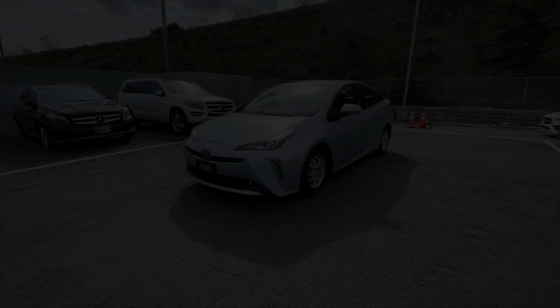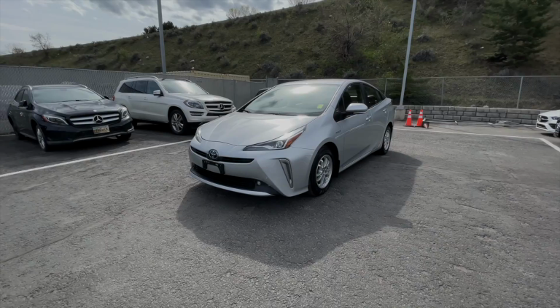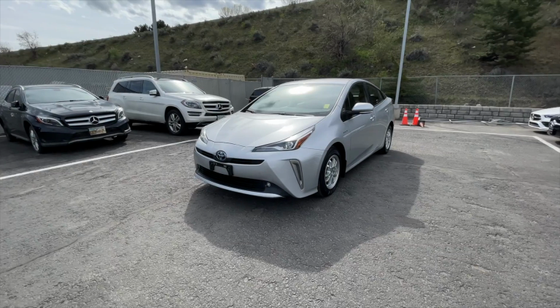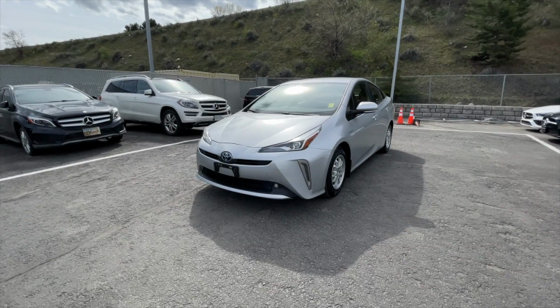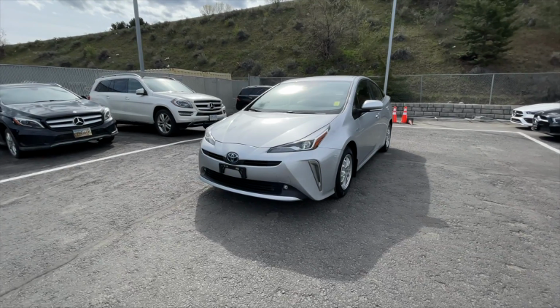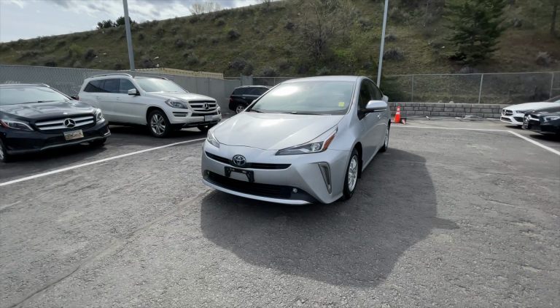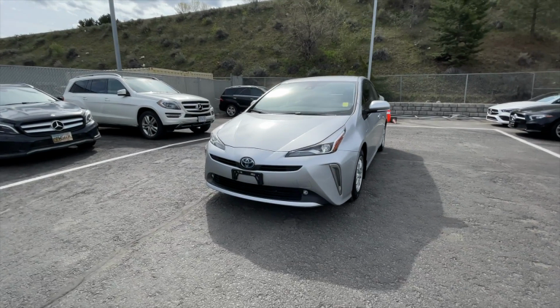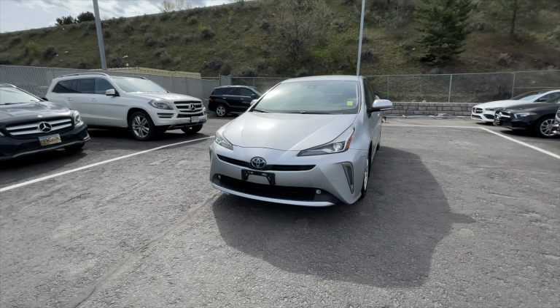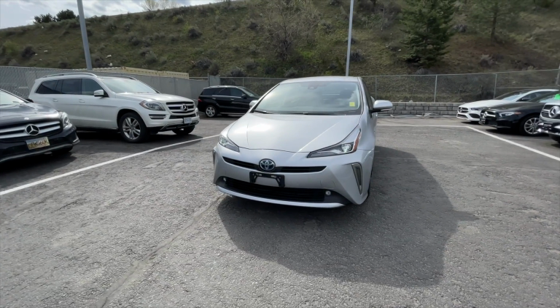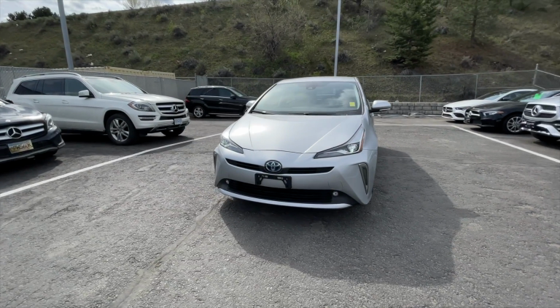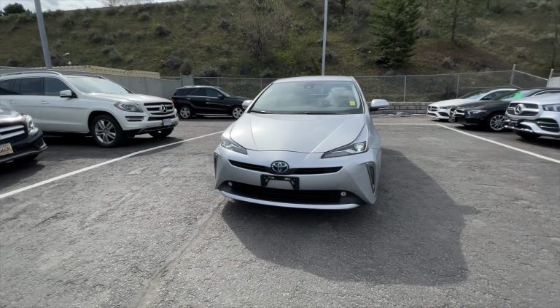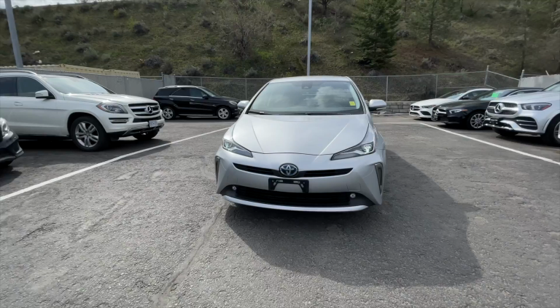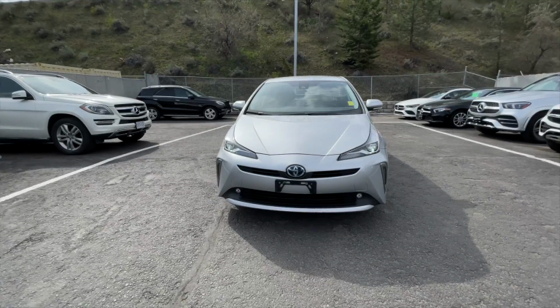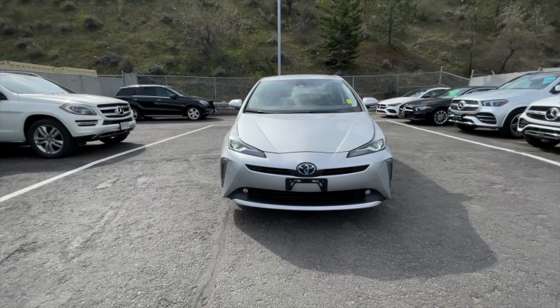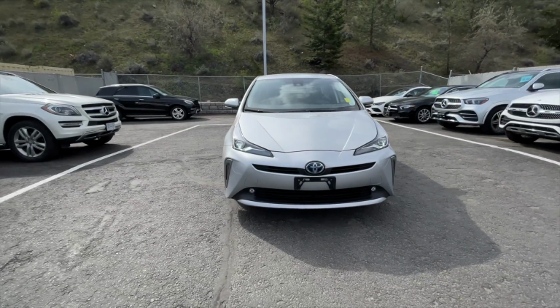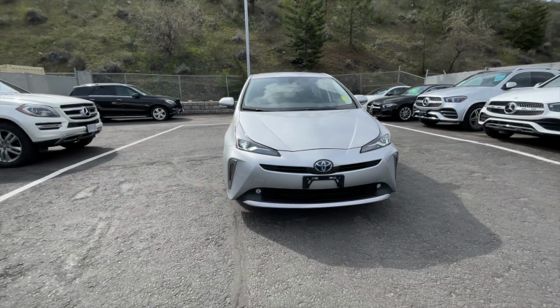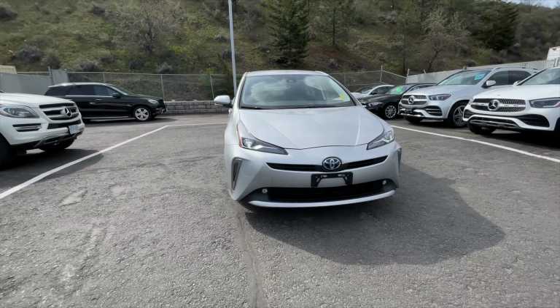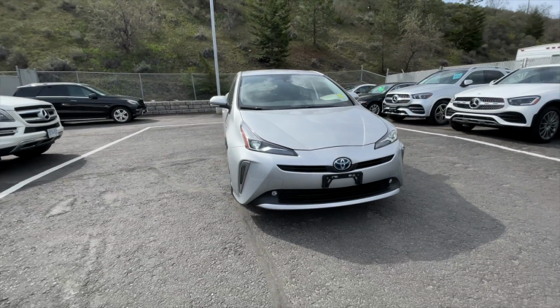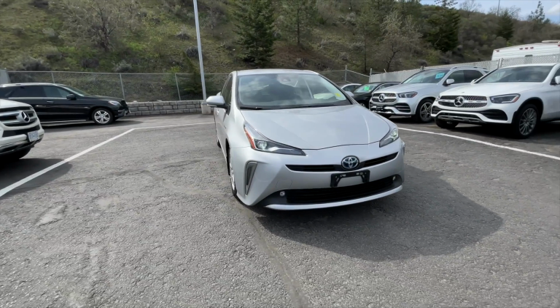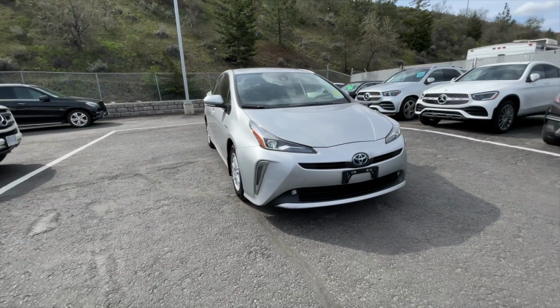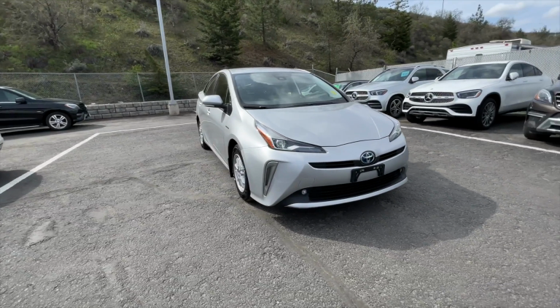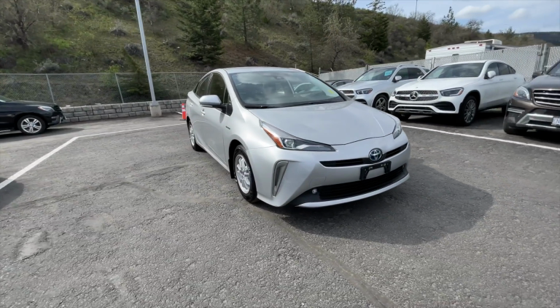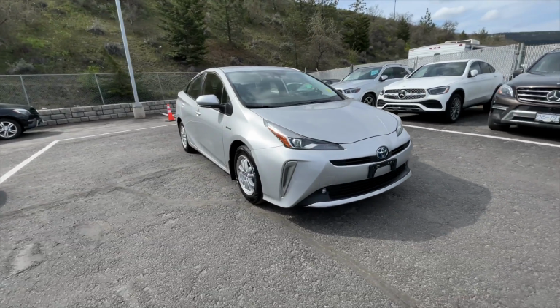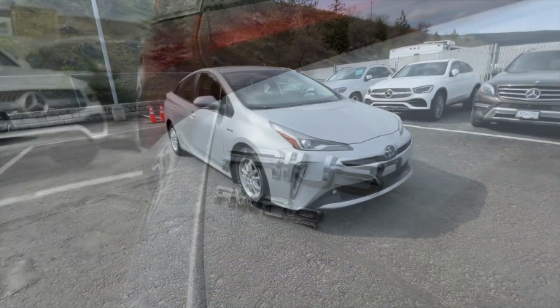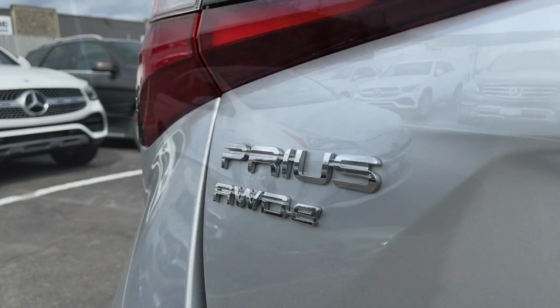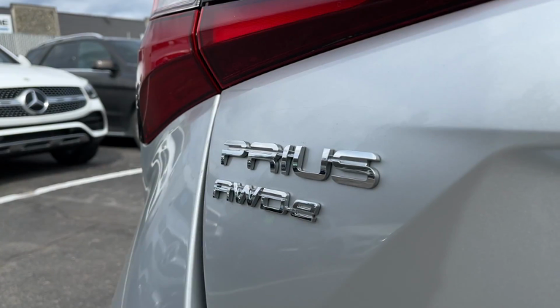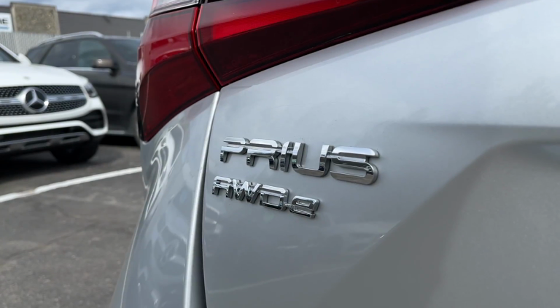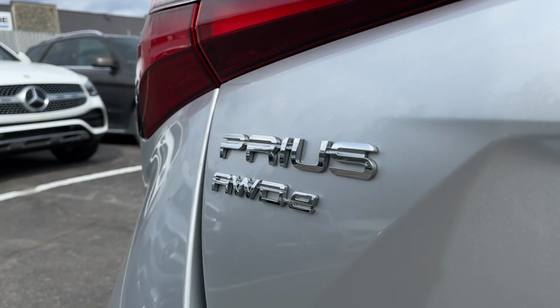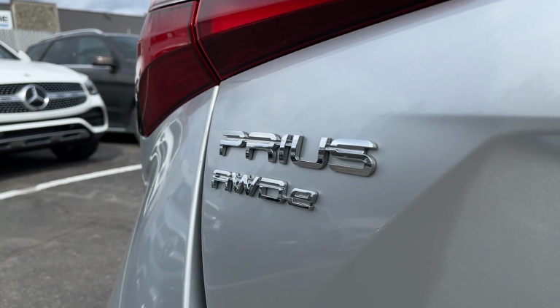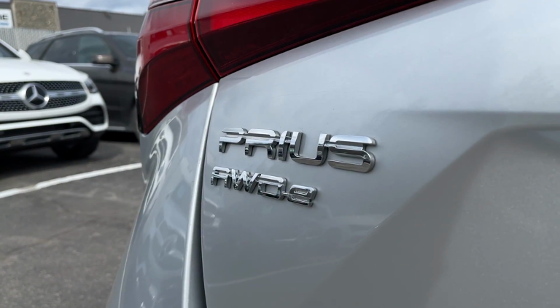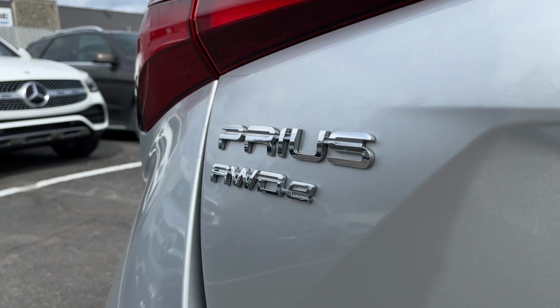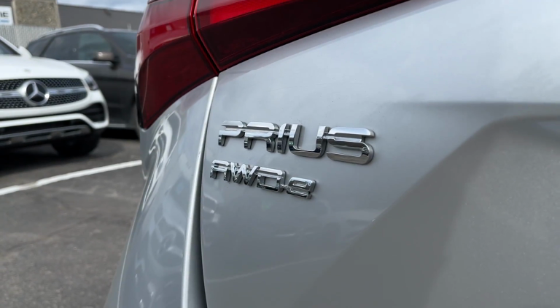How's it going everyone, Jeremy from Mercedes-Benz Kamloops, and today we're taking a look at our 2021 Toyota Prius LE AWD-E.